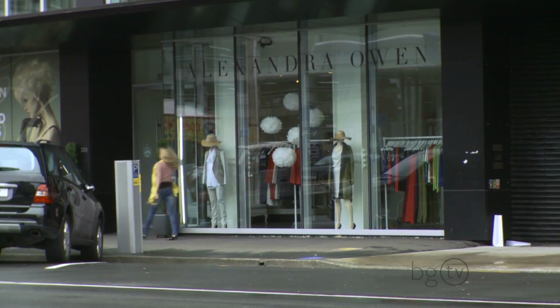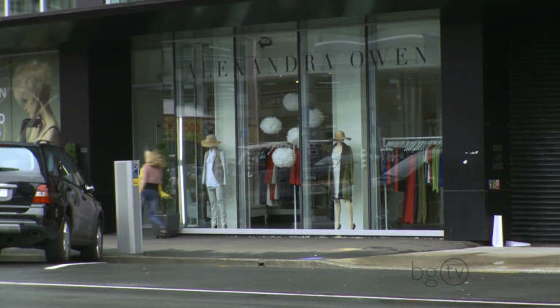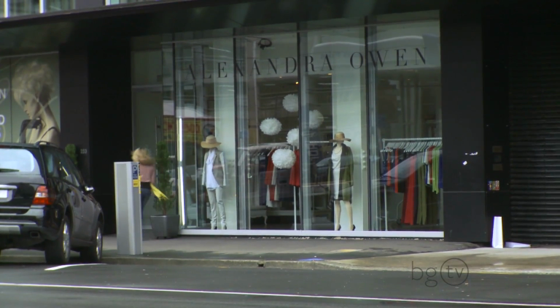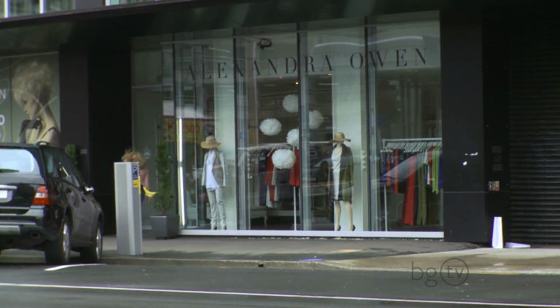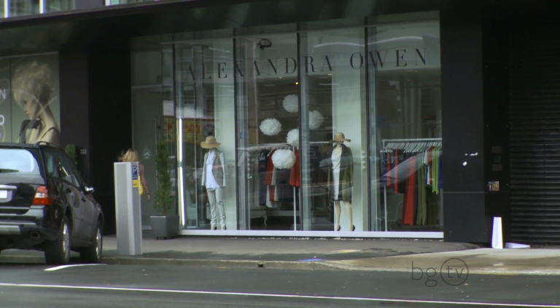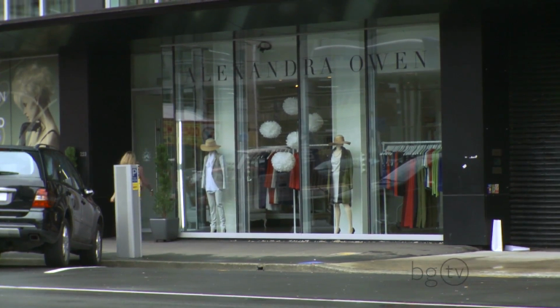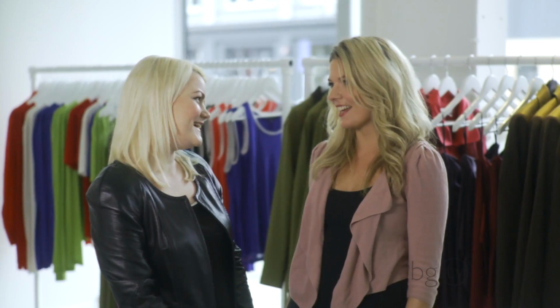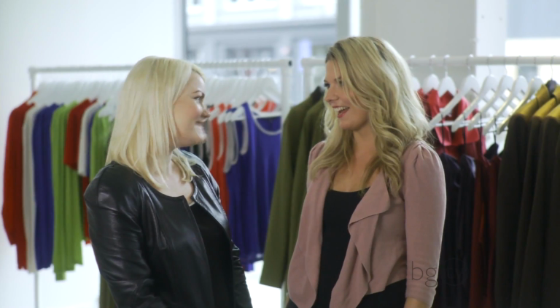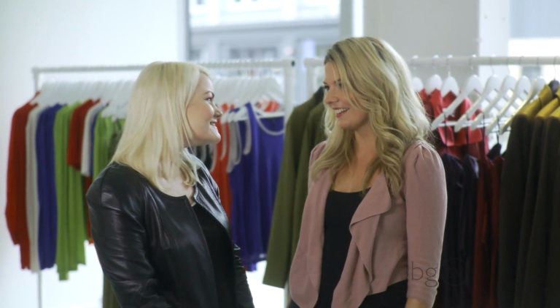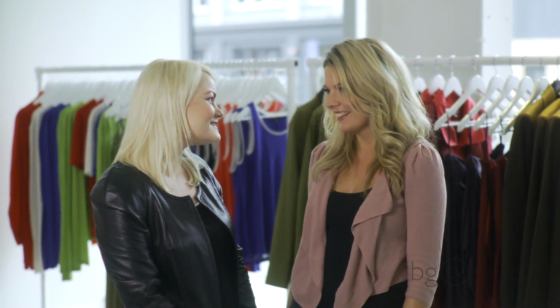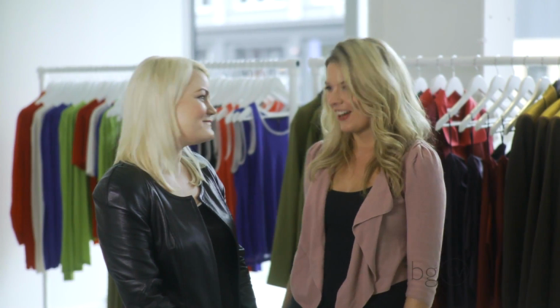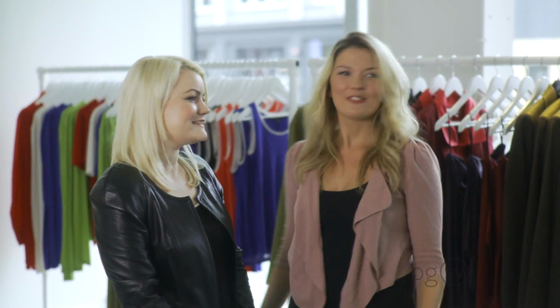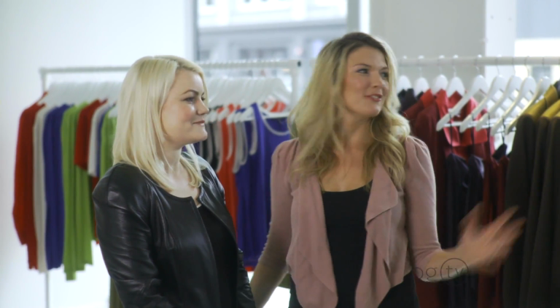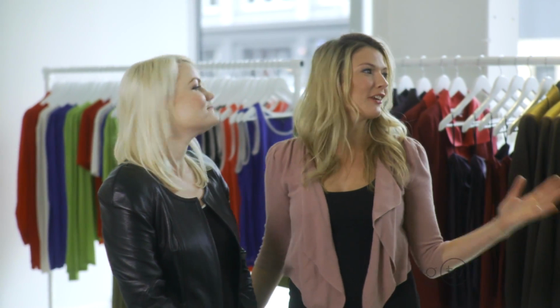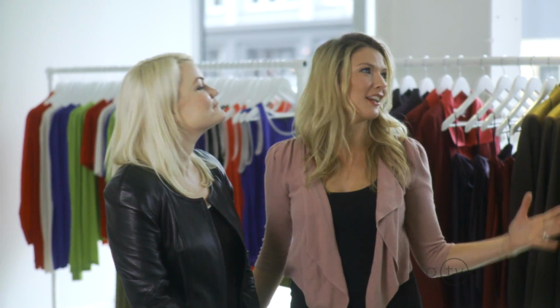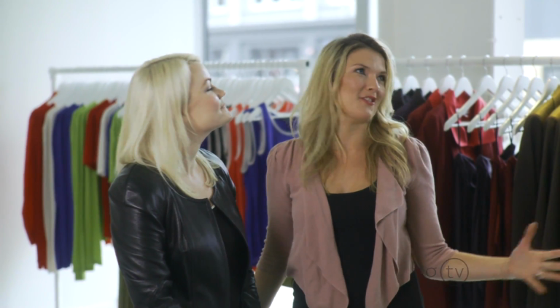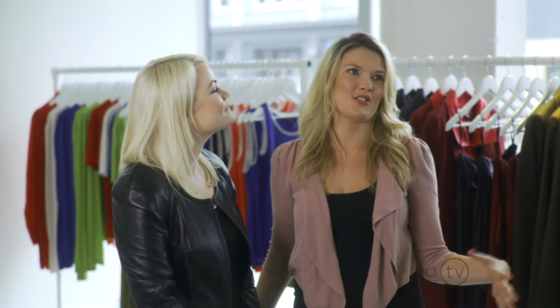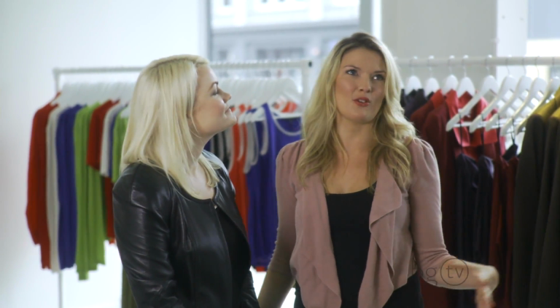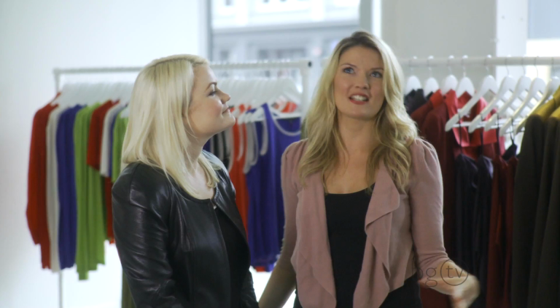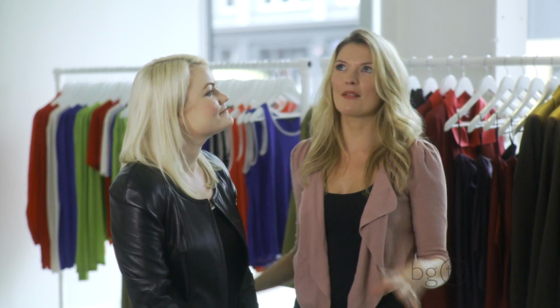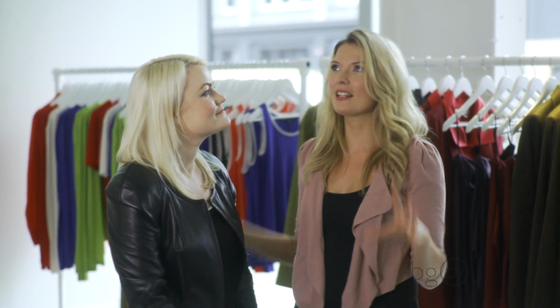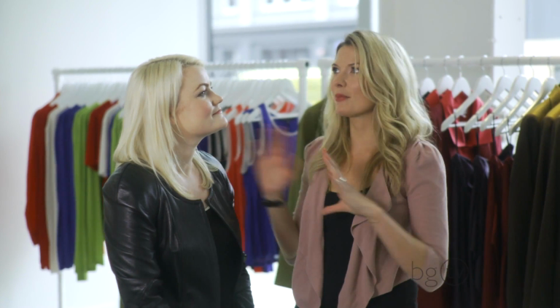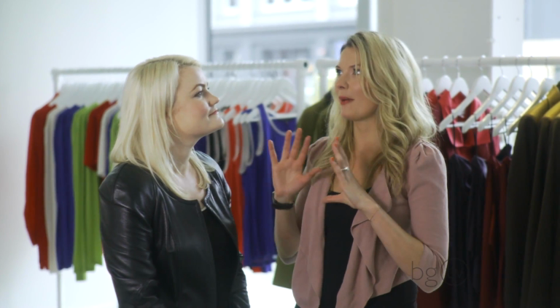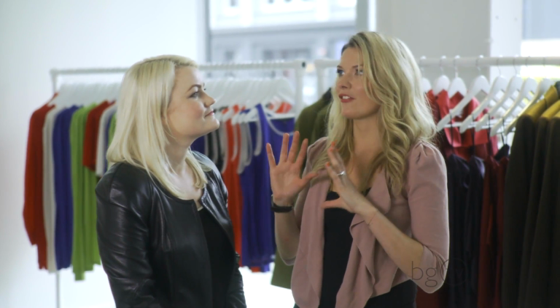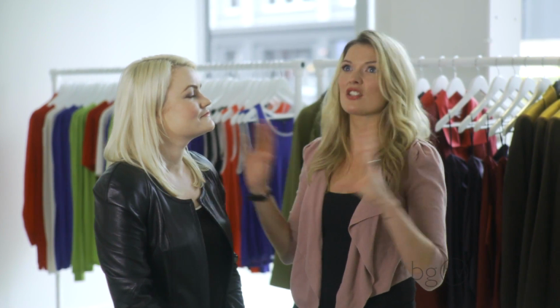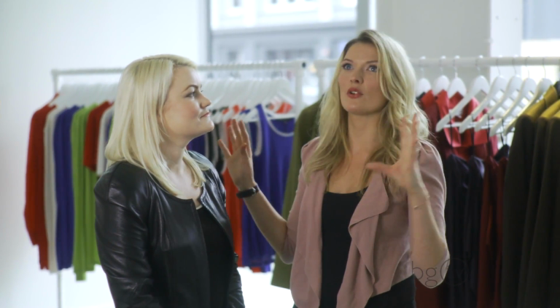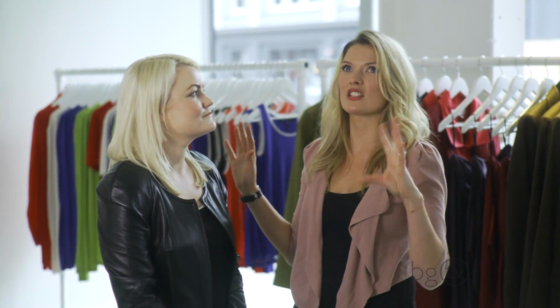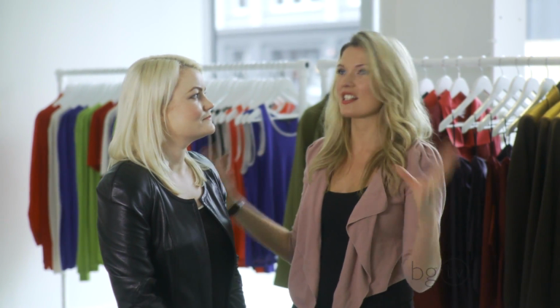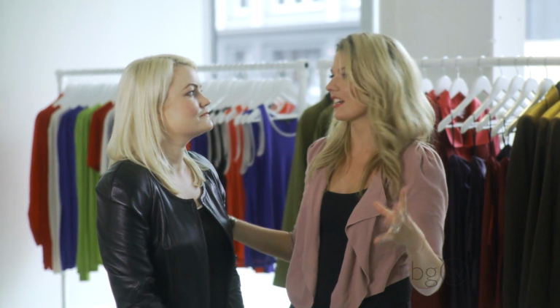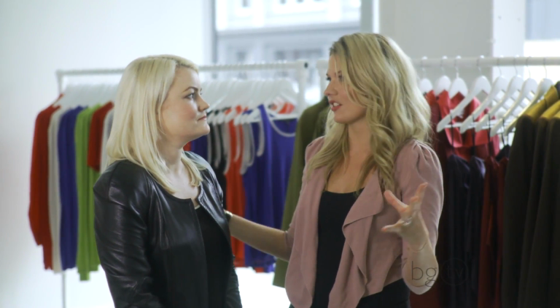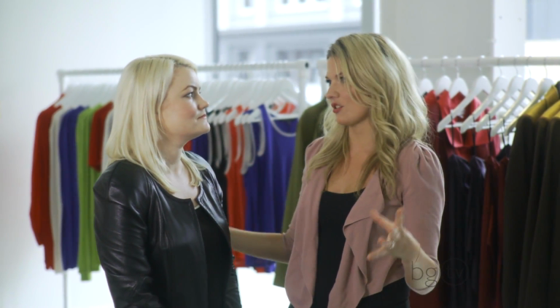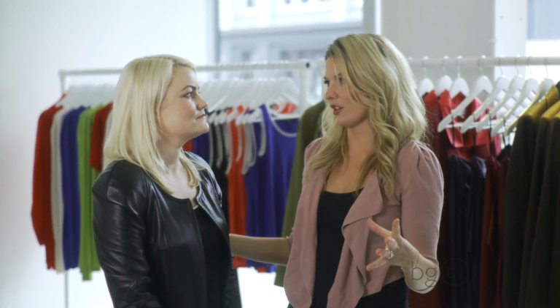Alexandra, thanks for having me here today. I really love this store. Tell me a little bit about the design of this store.